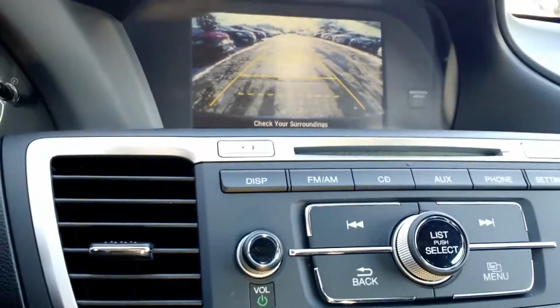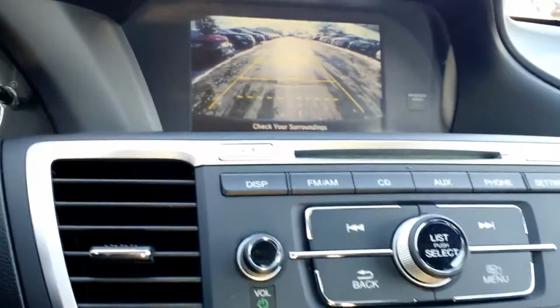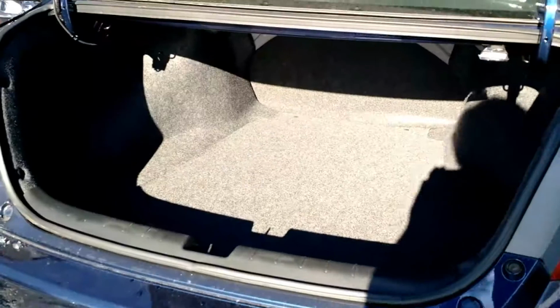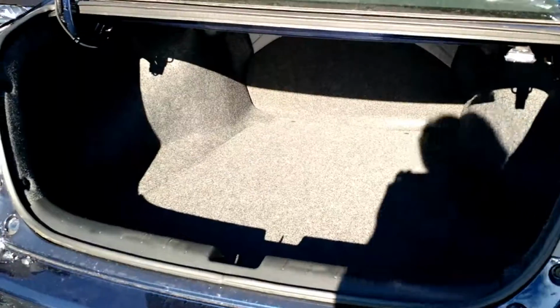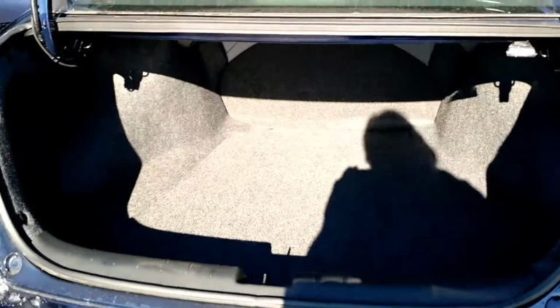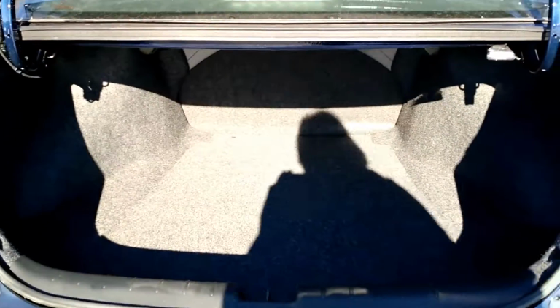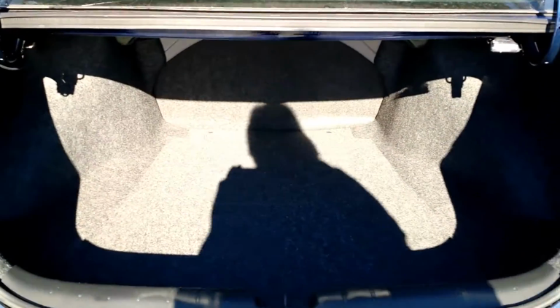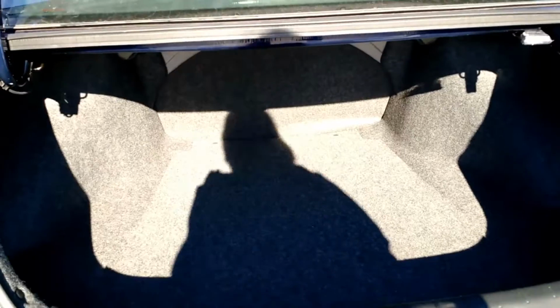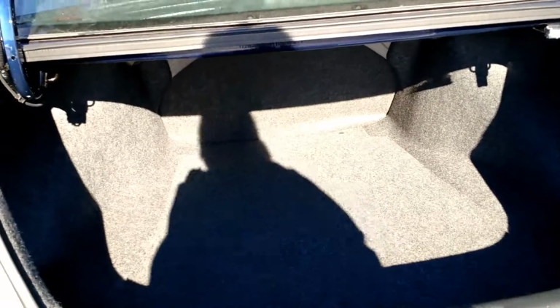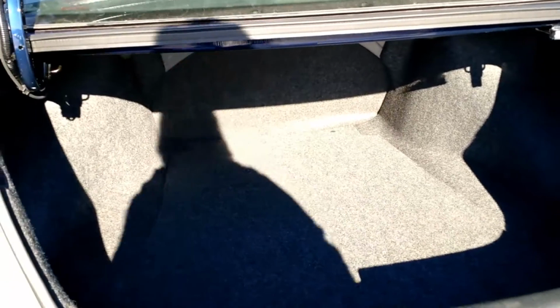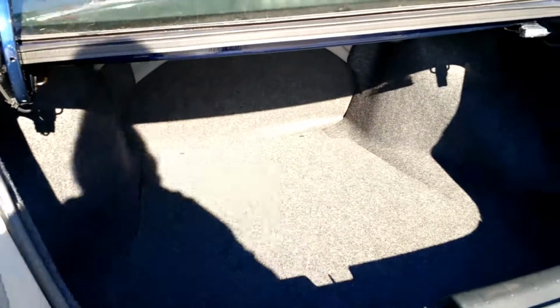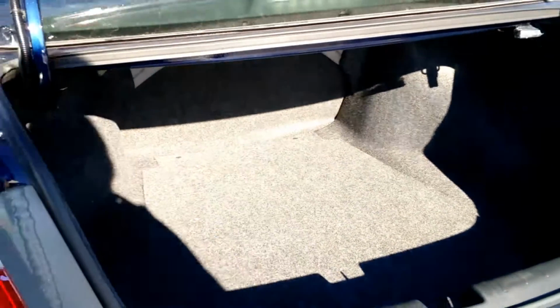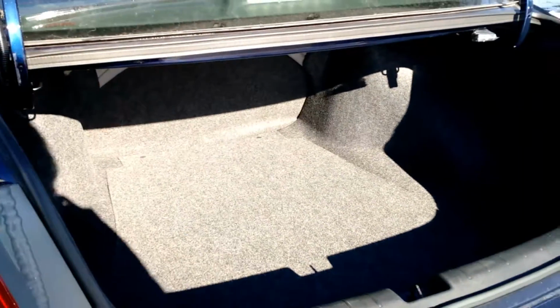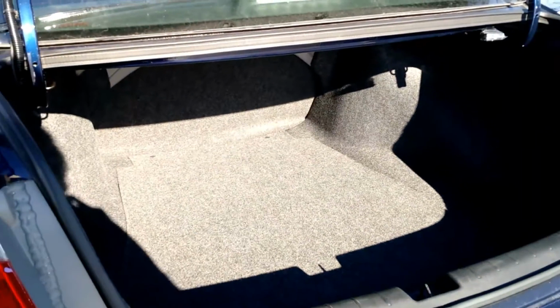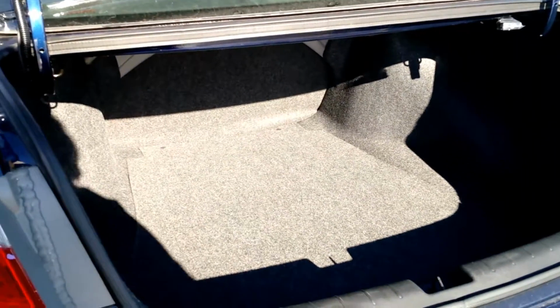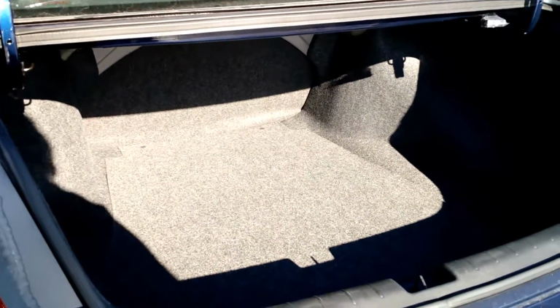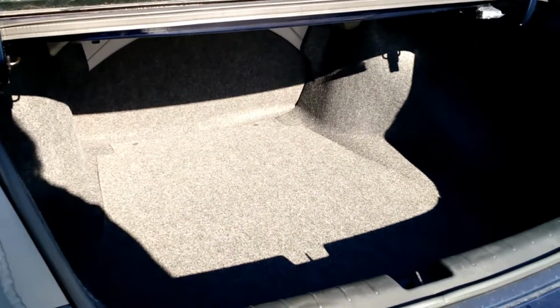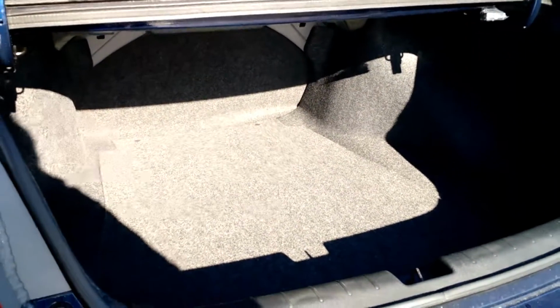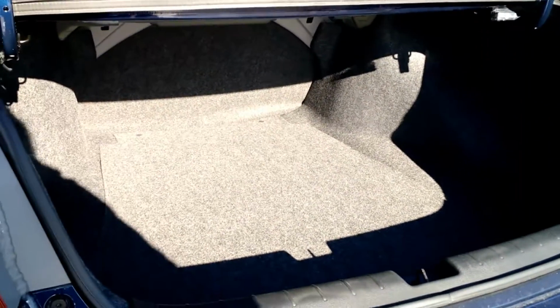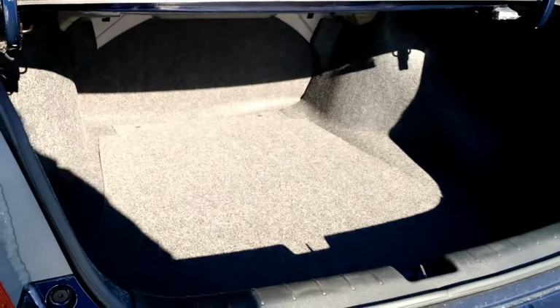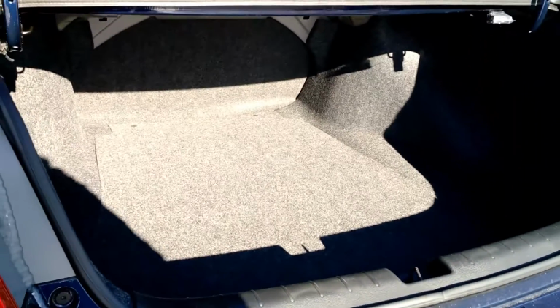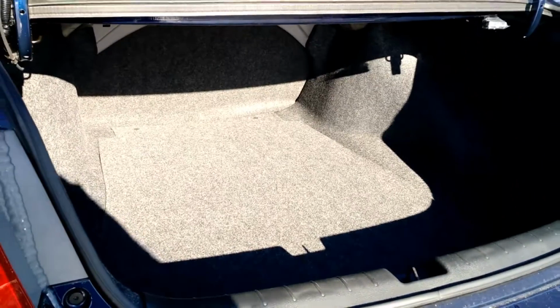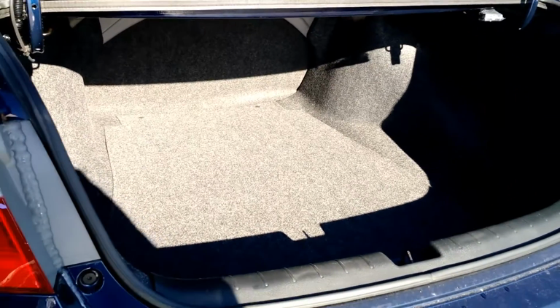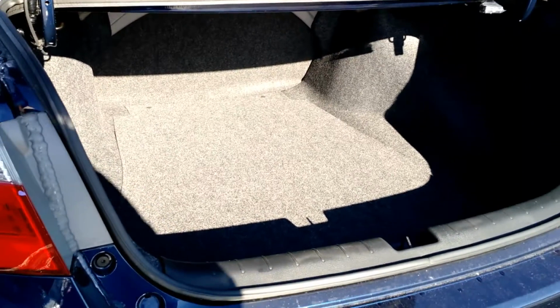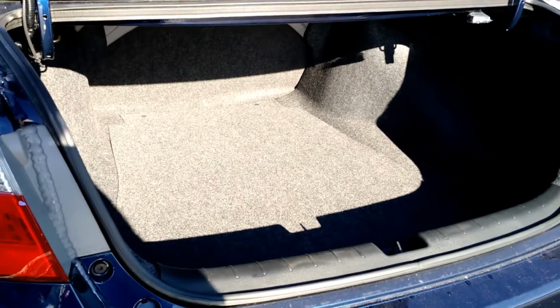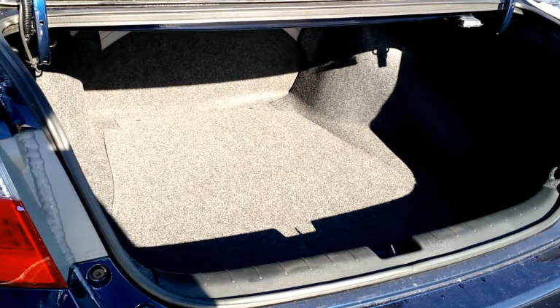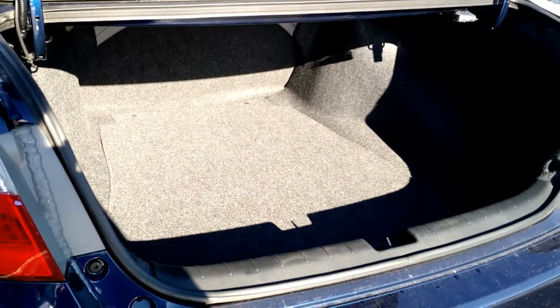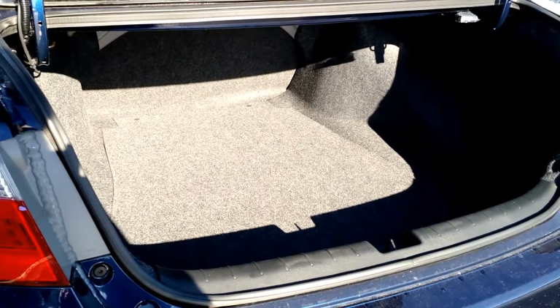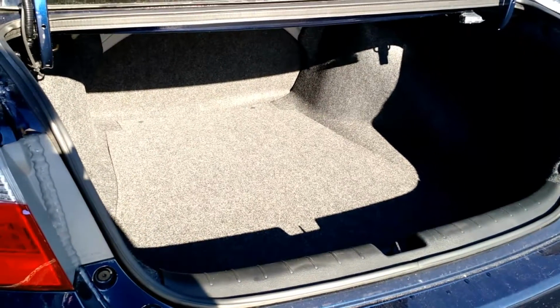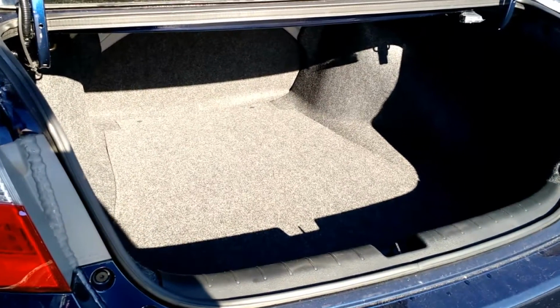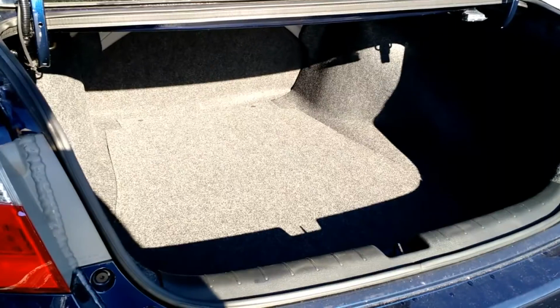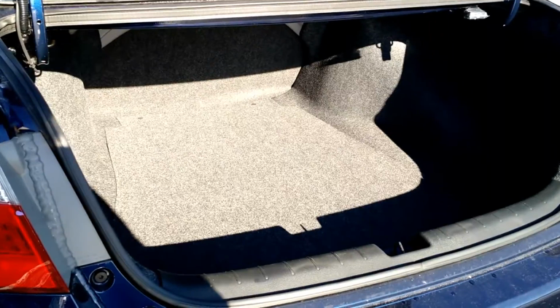I also just wanted to show you a closer look at the large cargo space in the back. You can definitely fit a lot — it's very spacious.